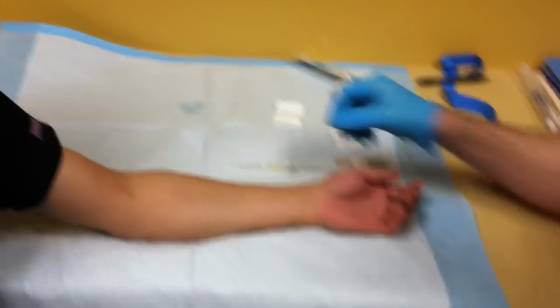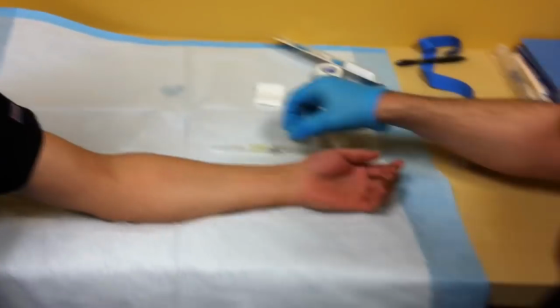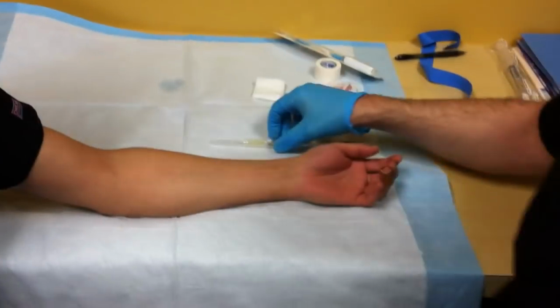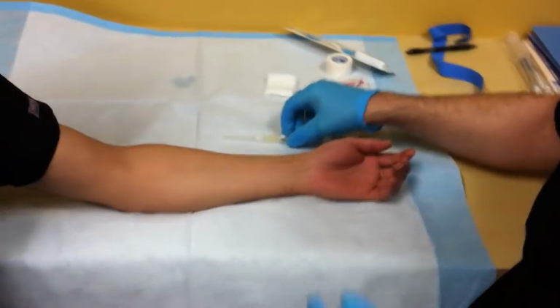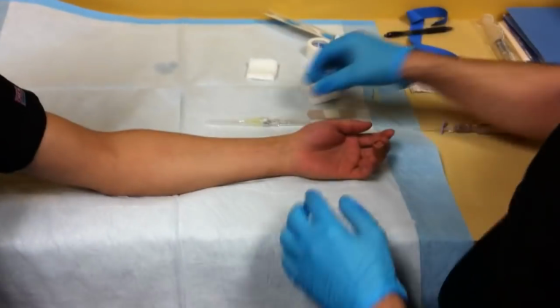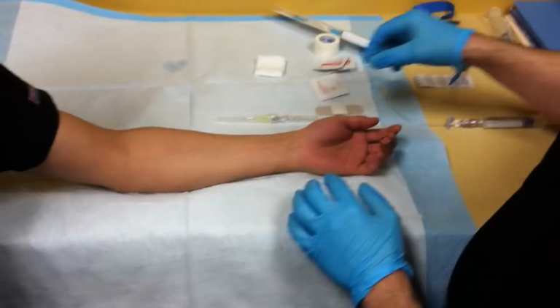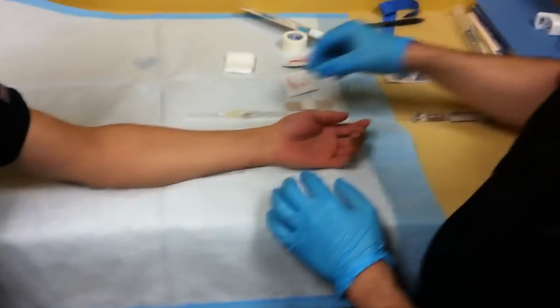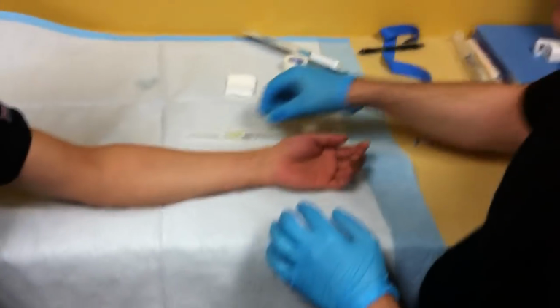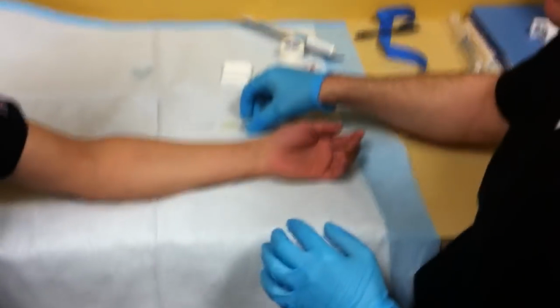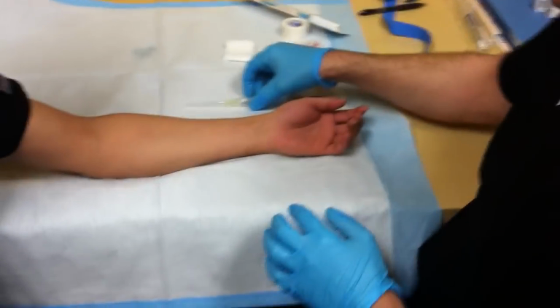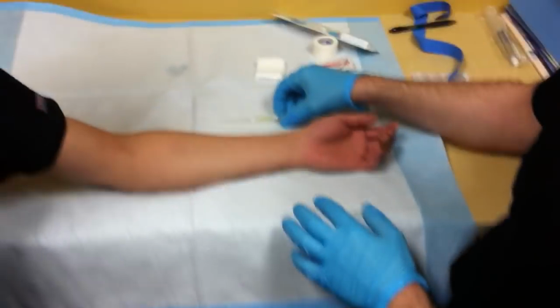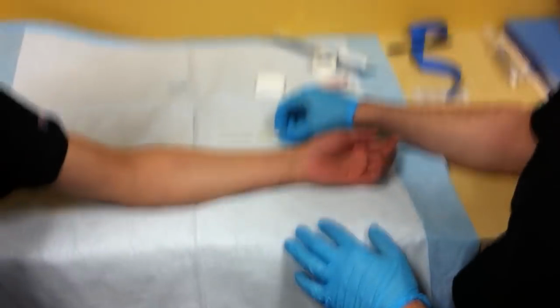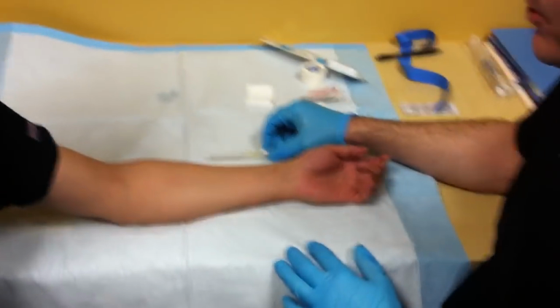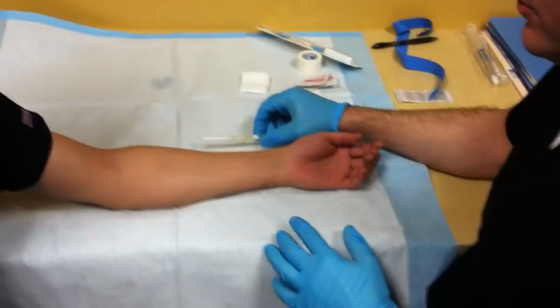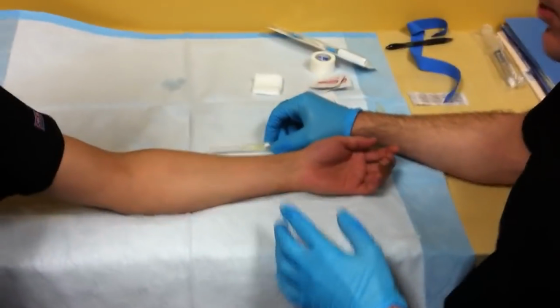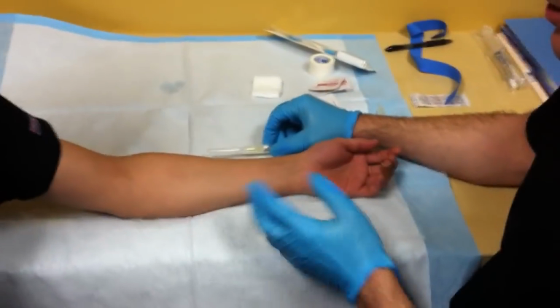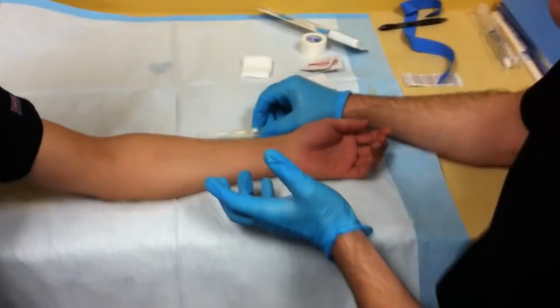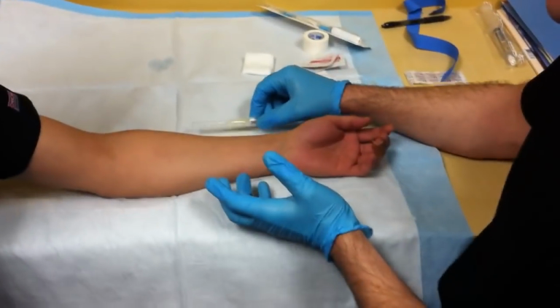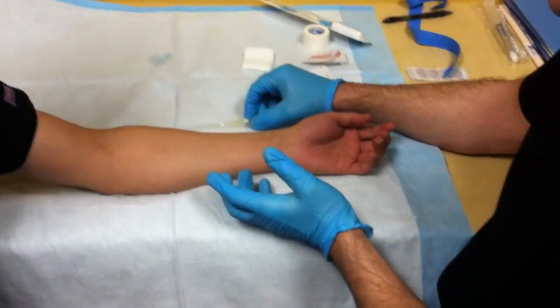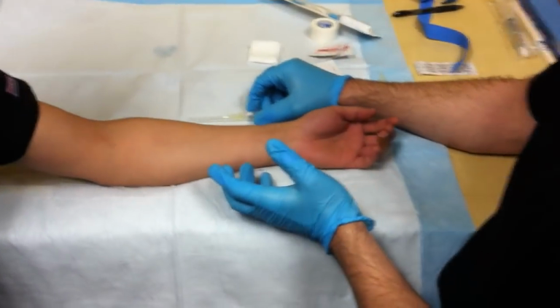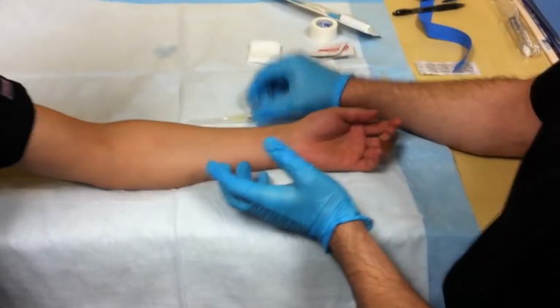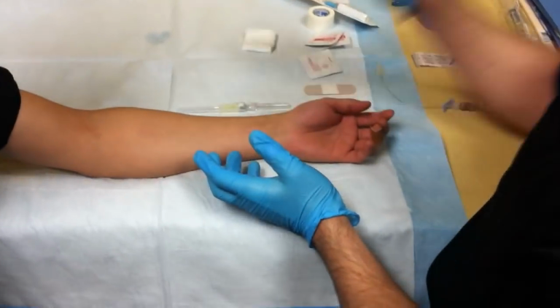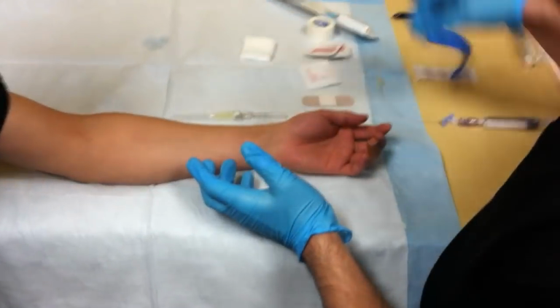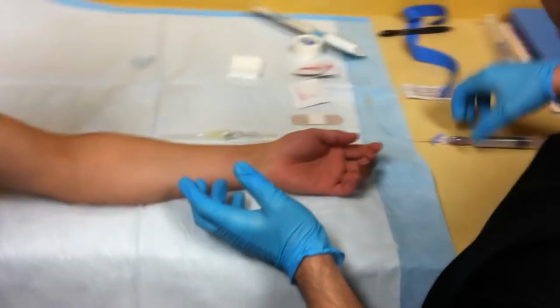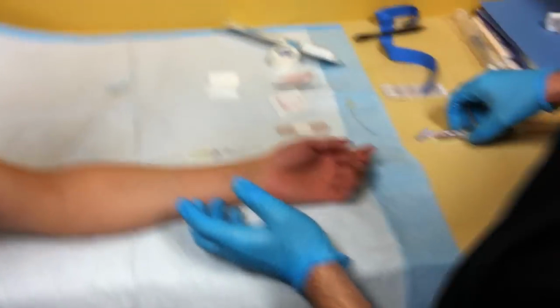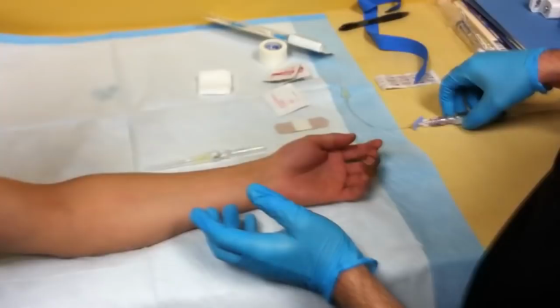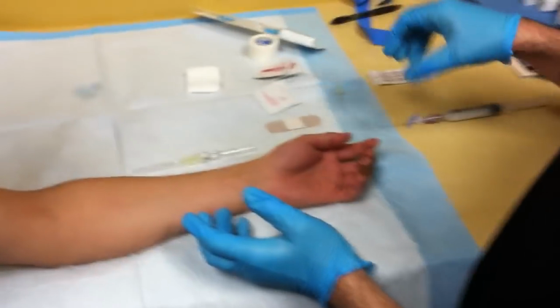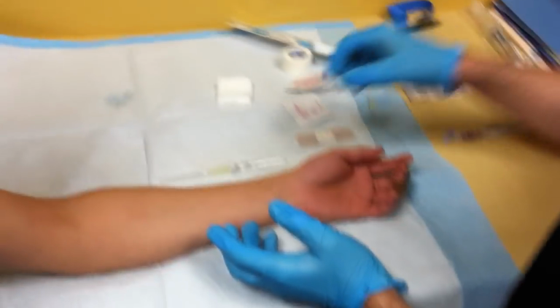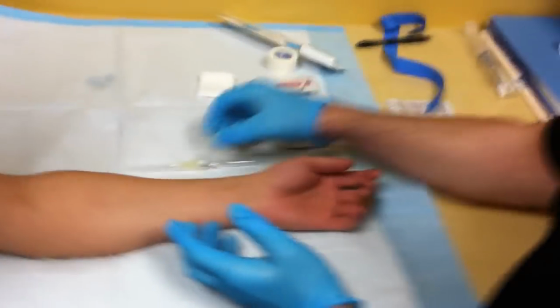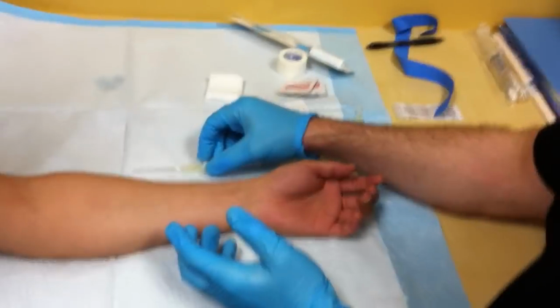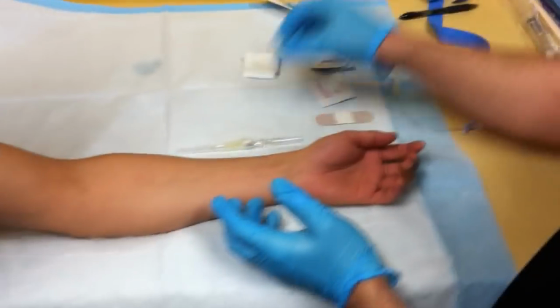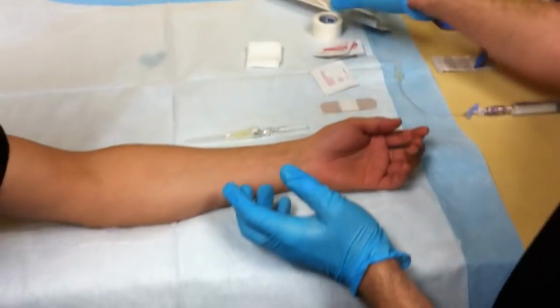This is the how-to start an IV line for MRI technologists.